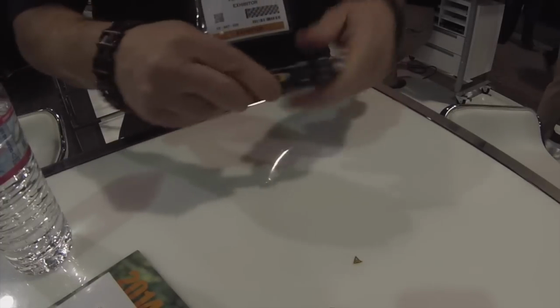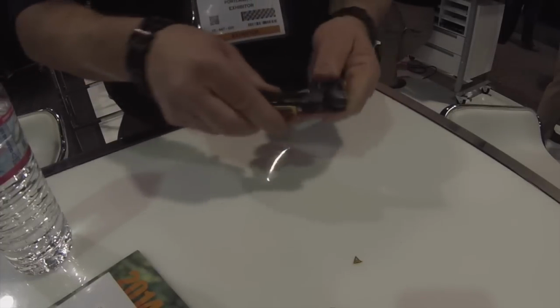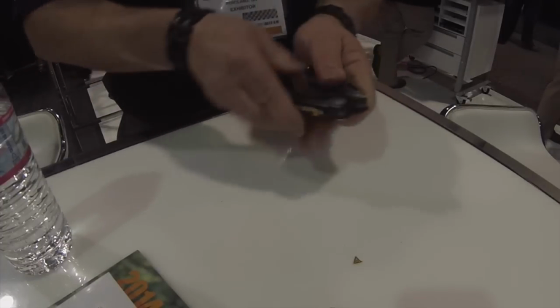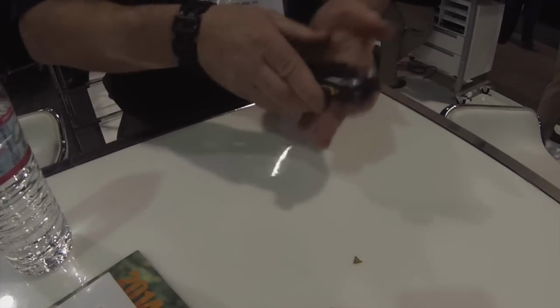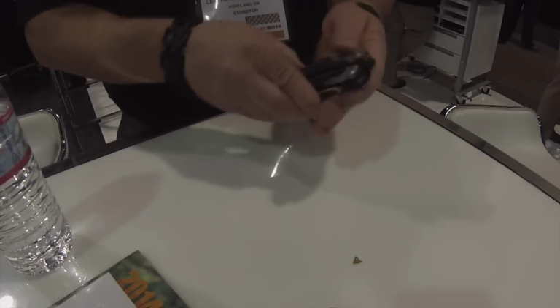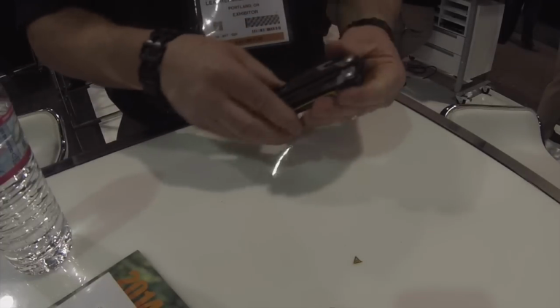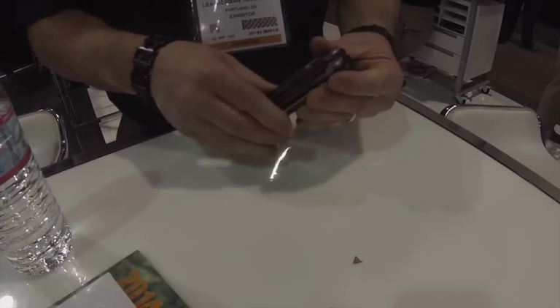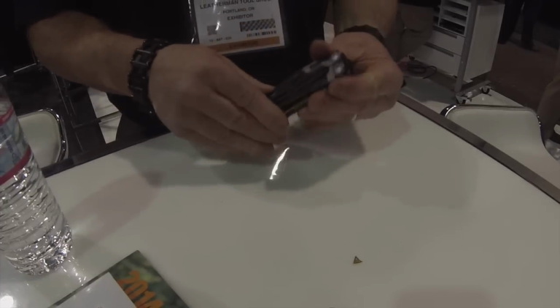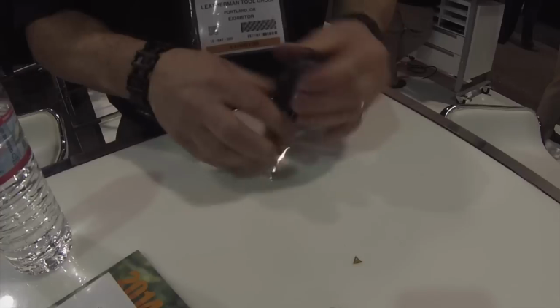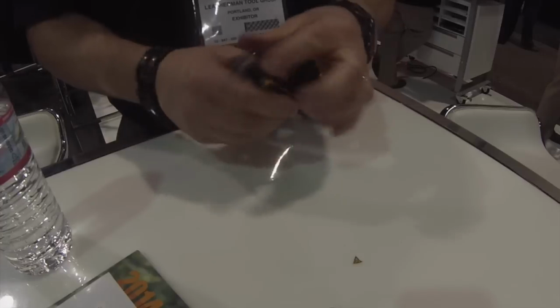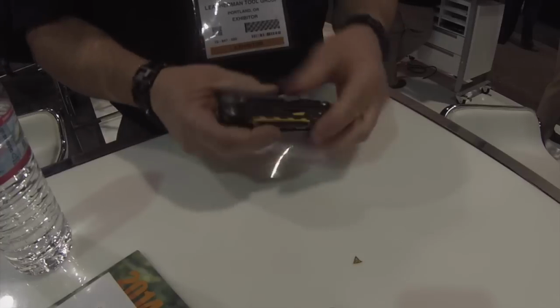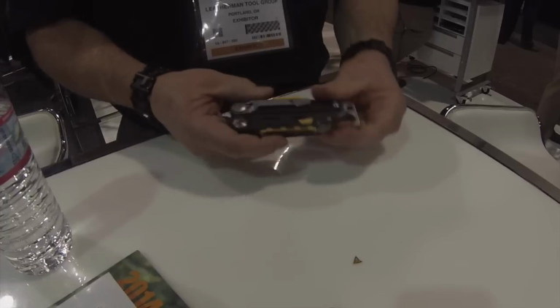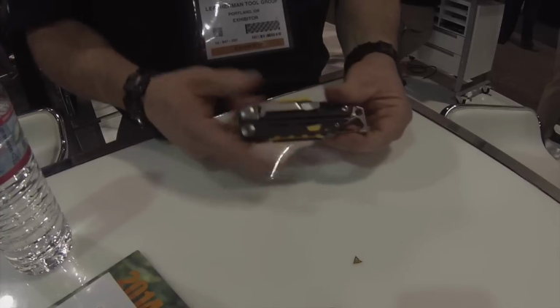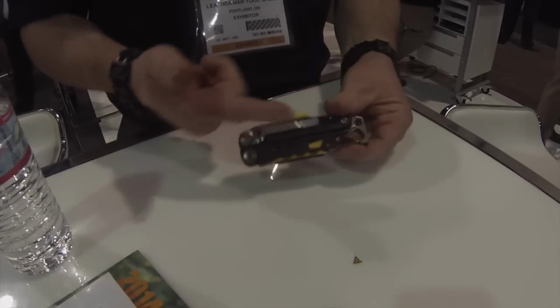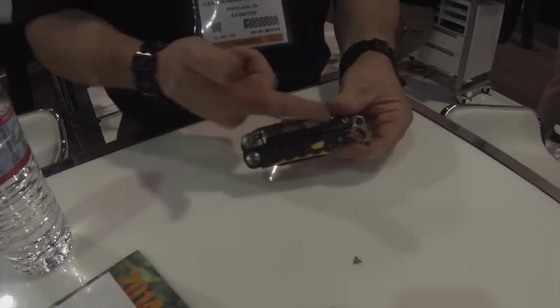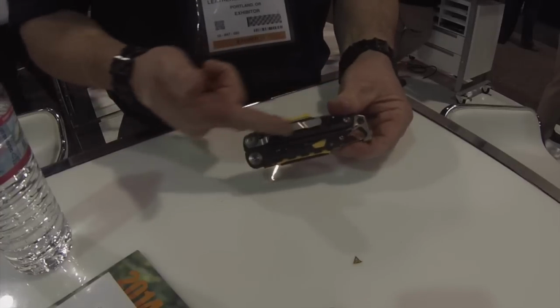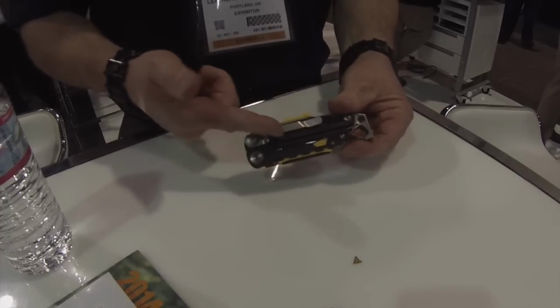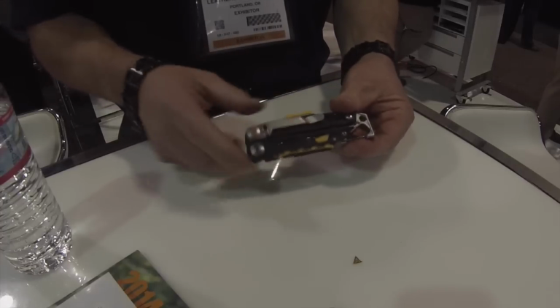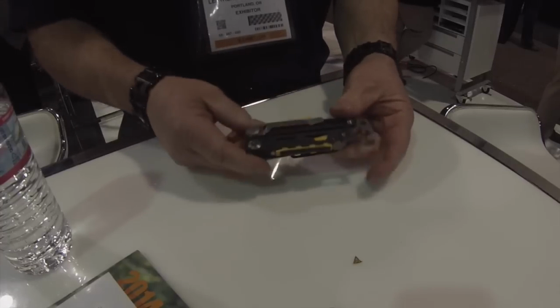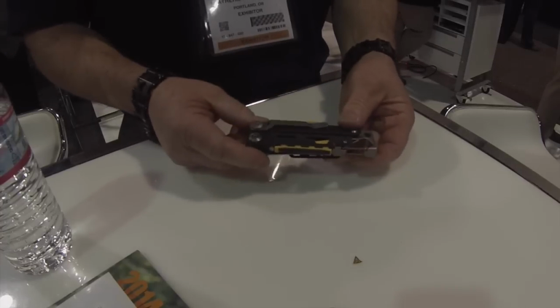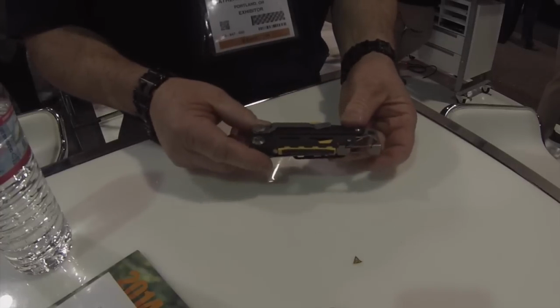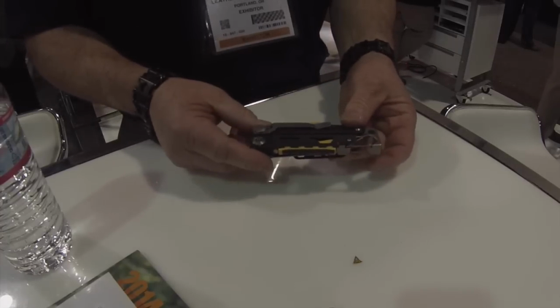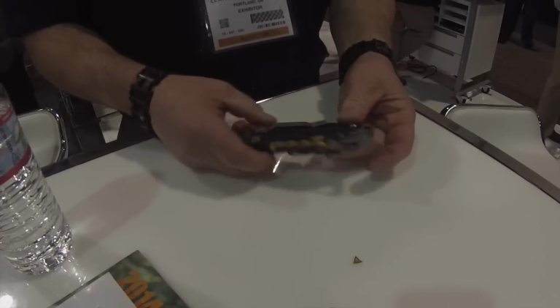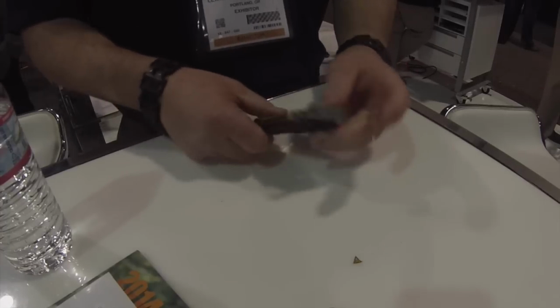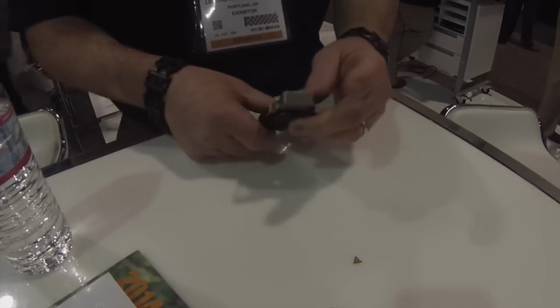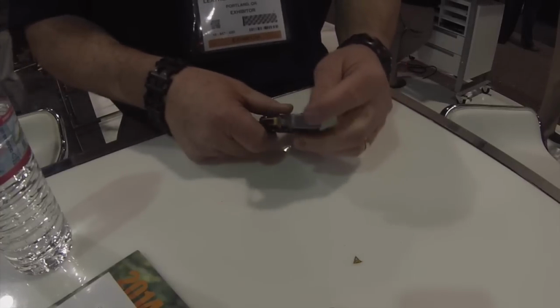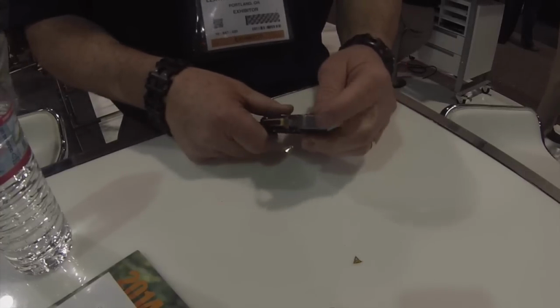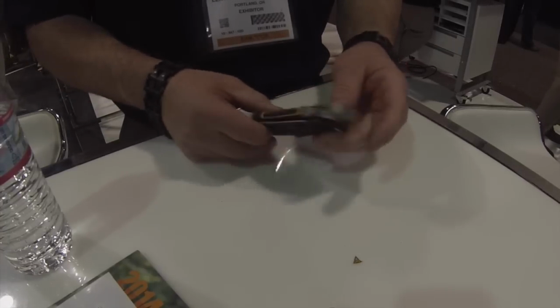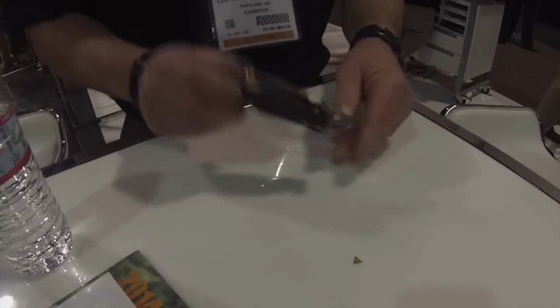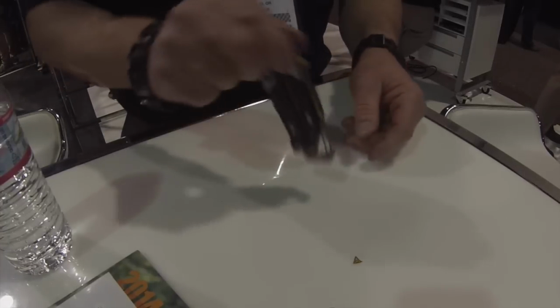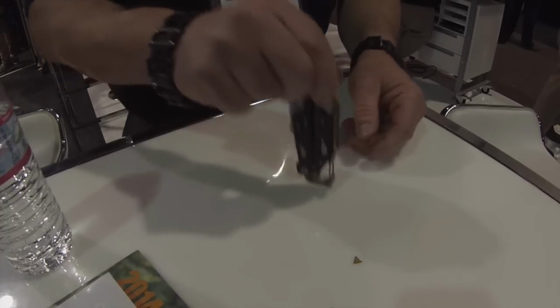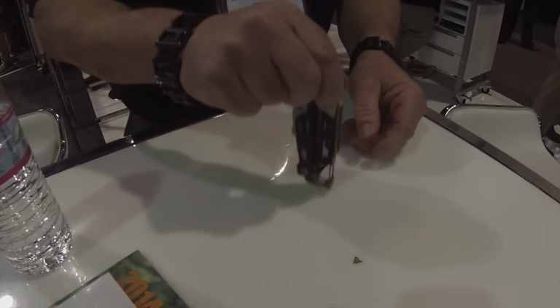It also includes a pocket clip so you can carry it right there in your pocket. And as I mentioned, it does have a hammer.